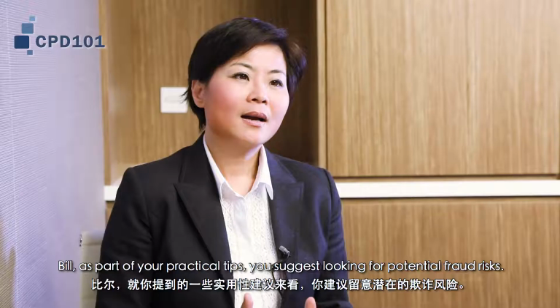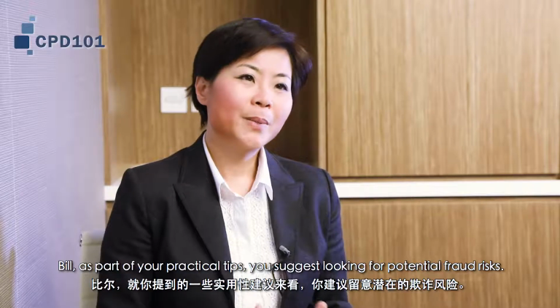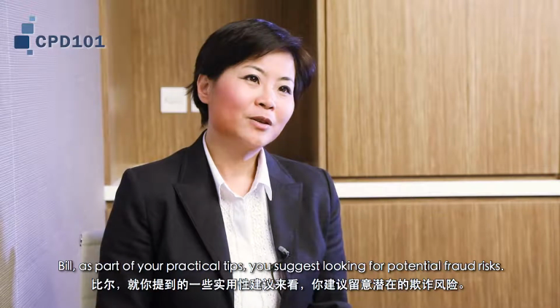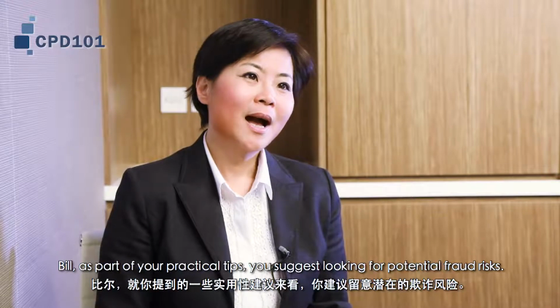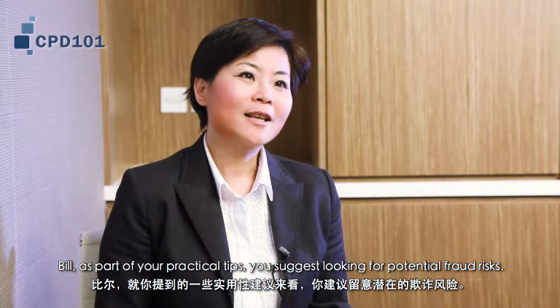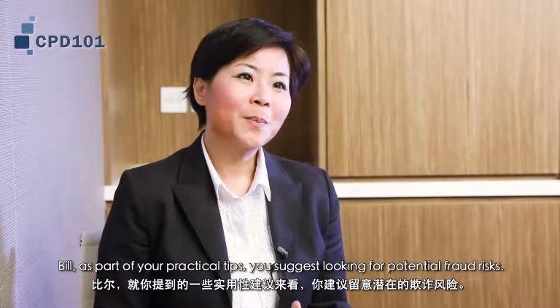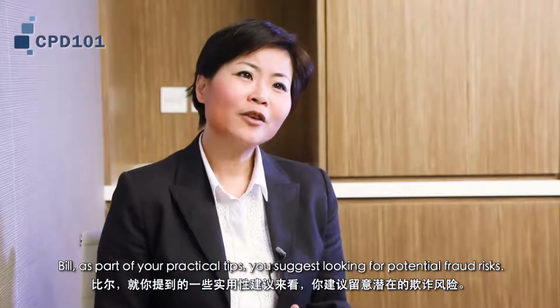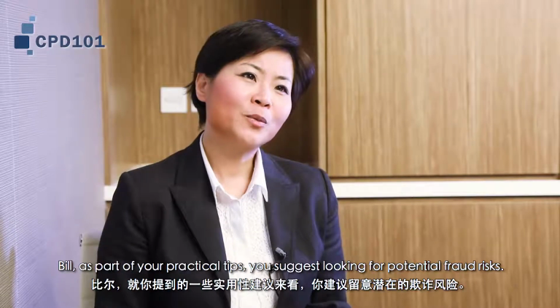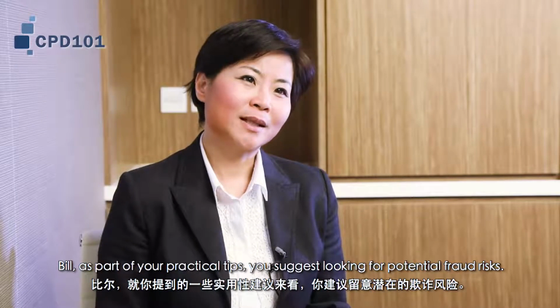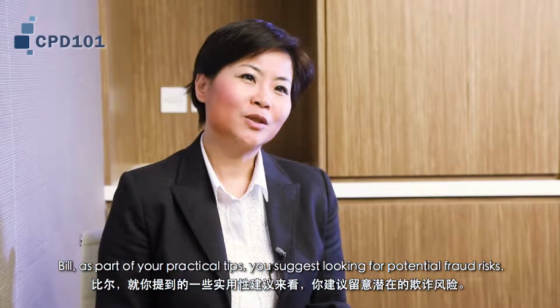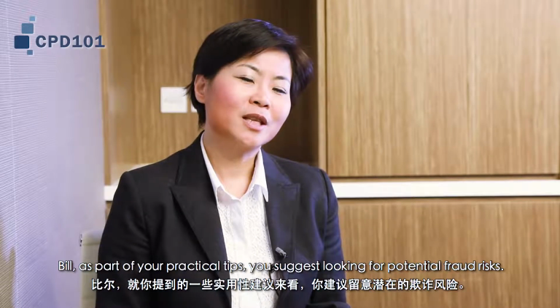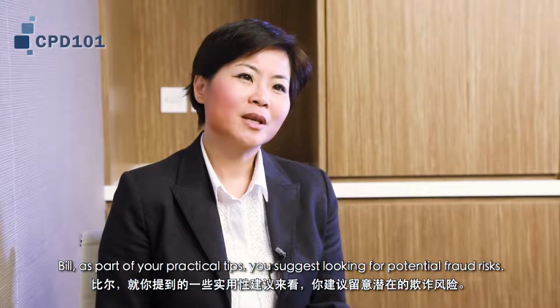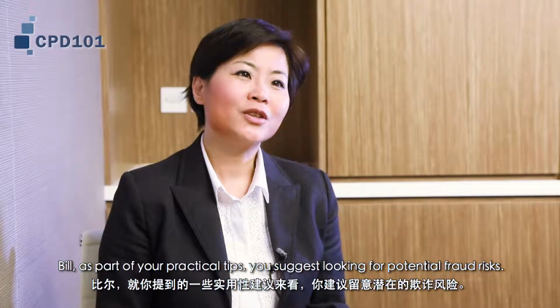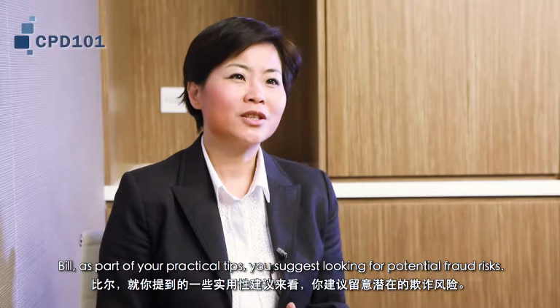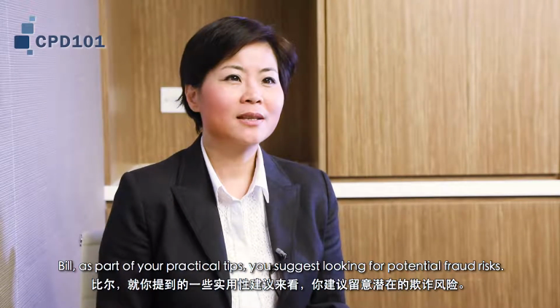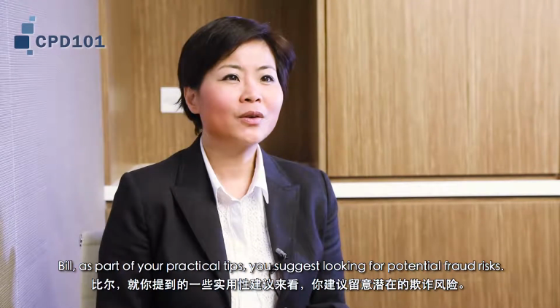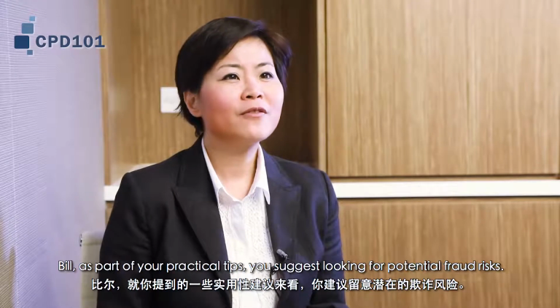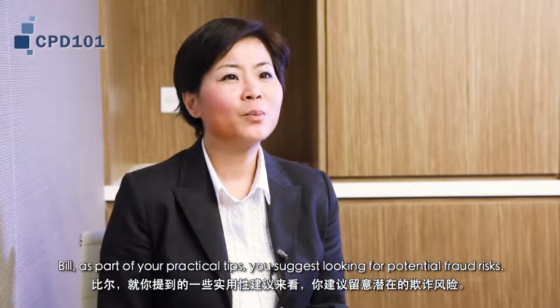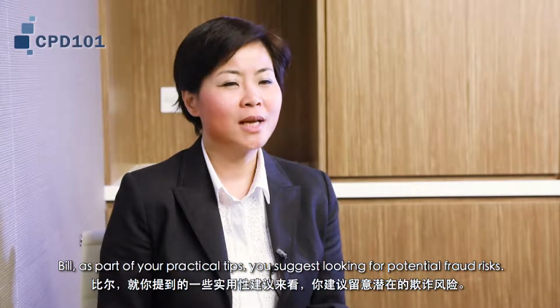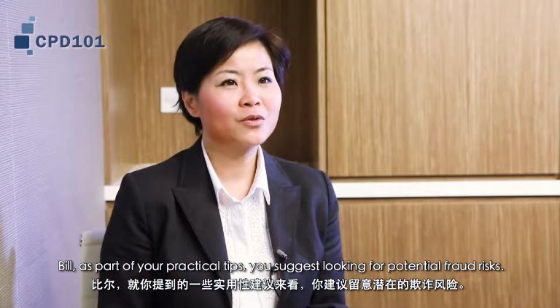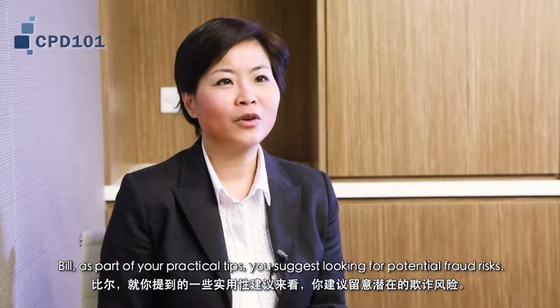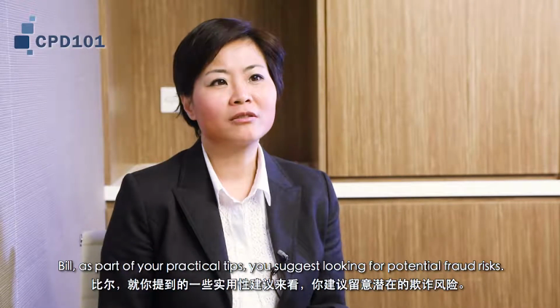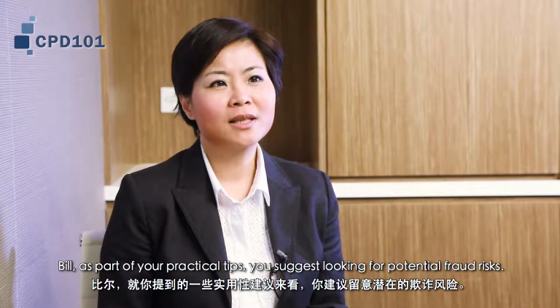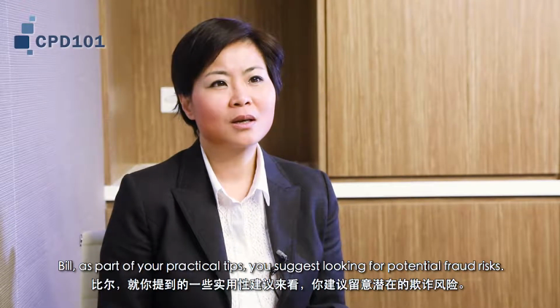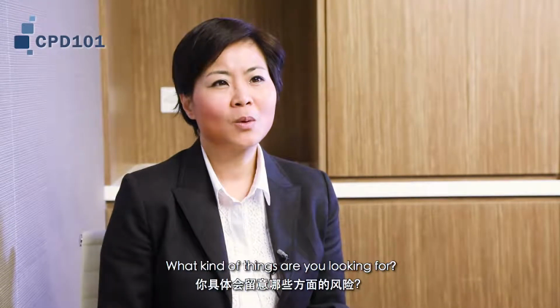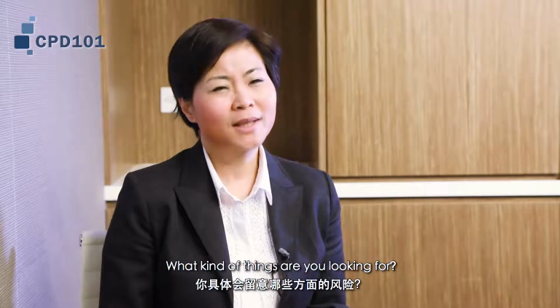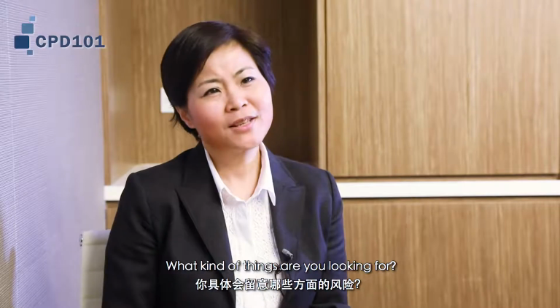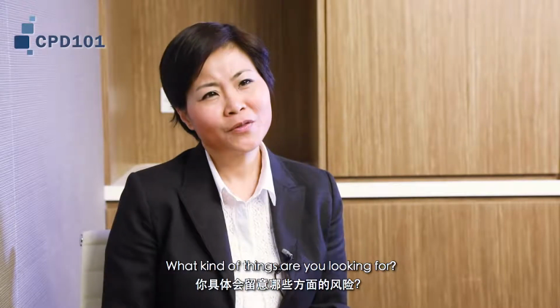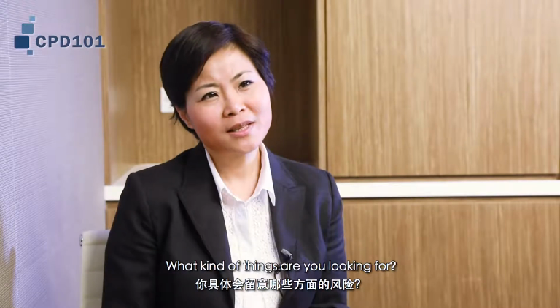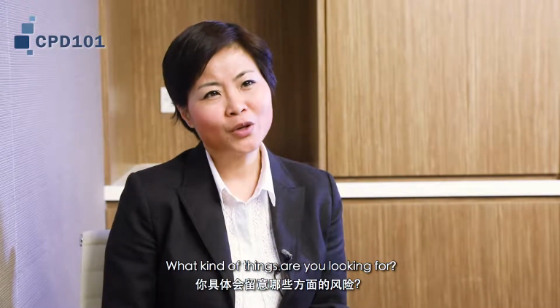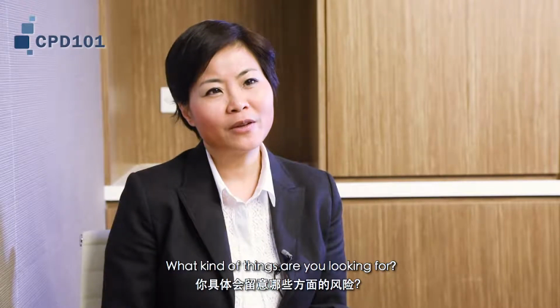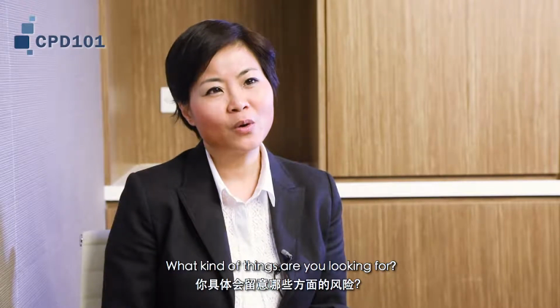Bill, as part of your practical tips you suggest looking for potential fraud risk. What kinds of things are you looking for?